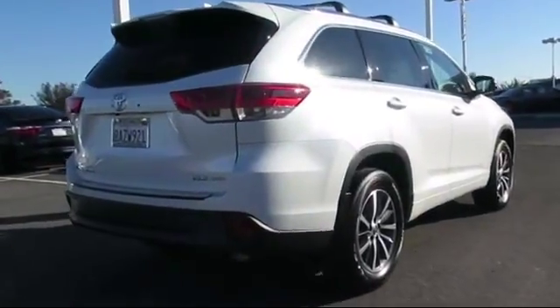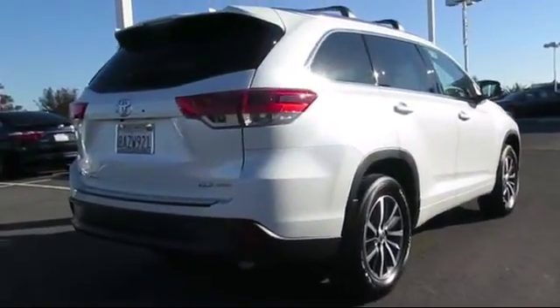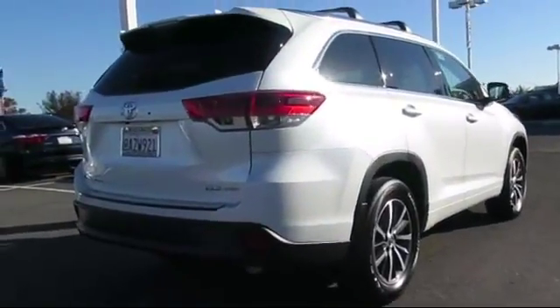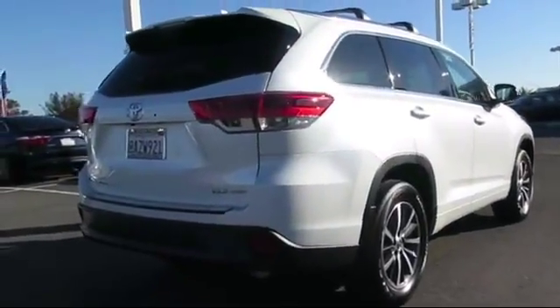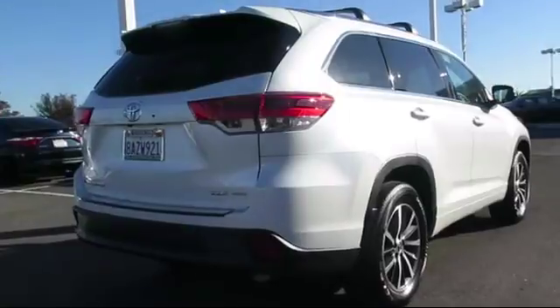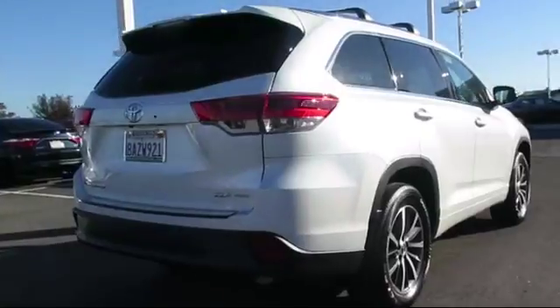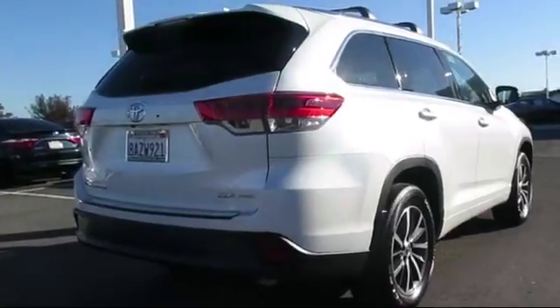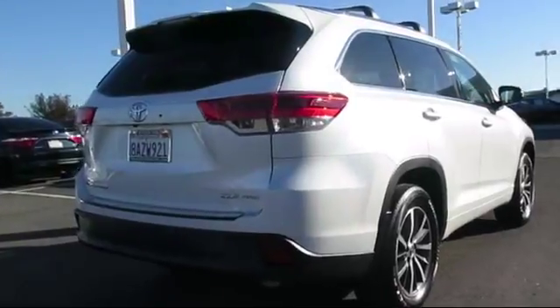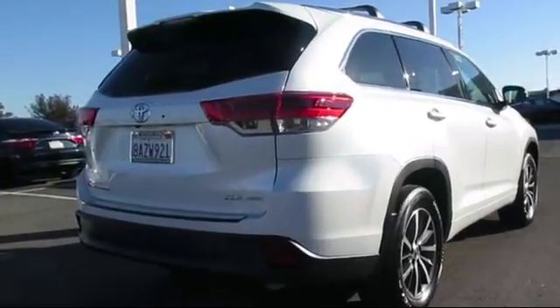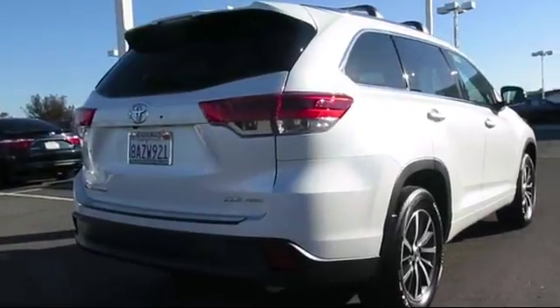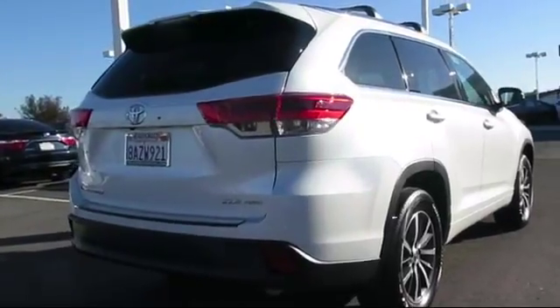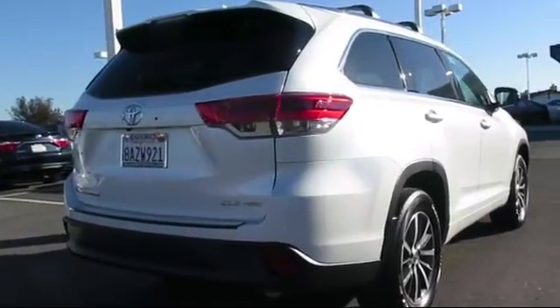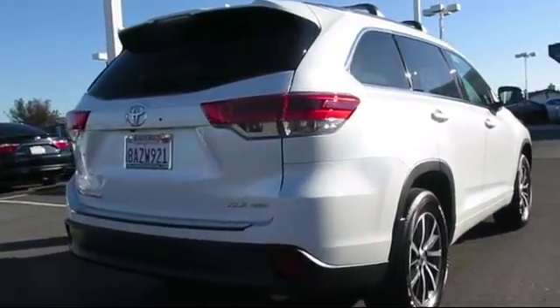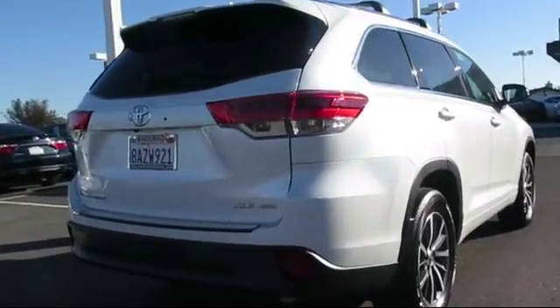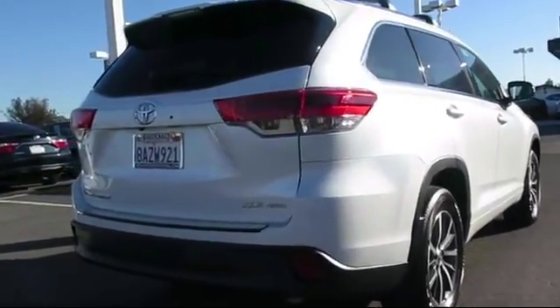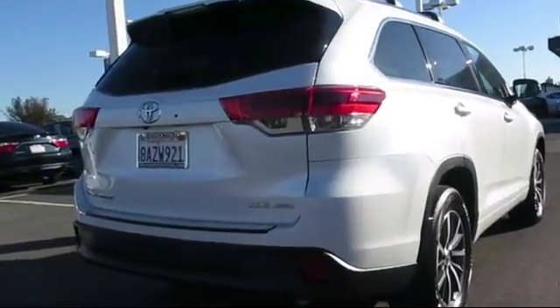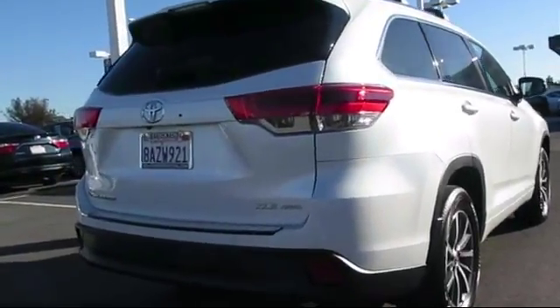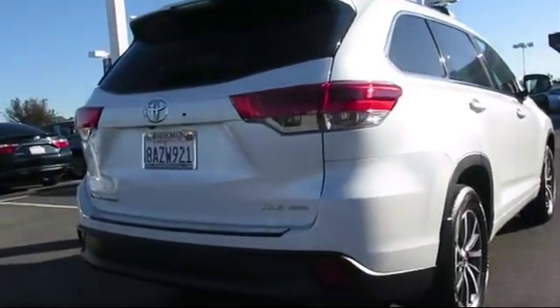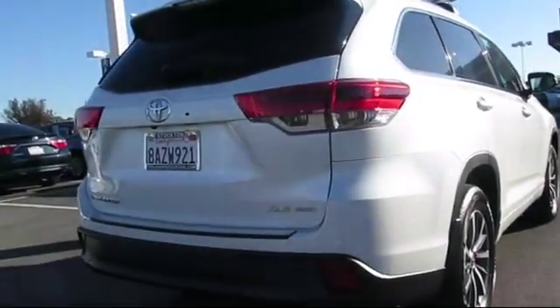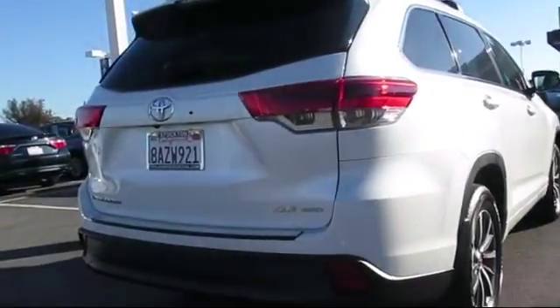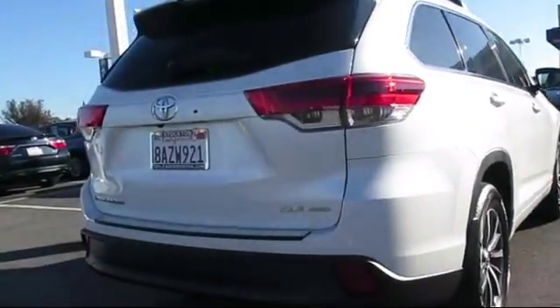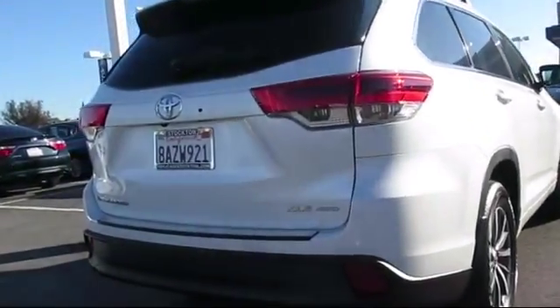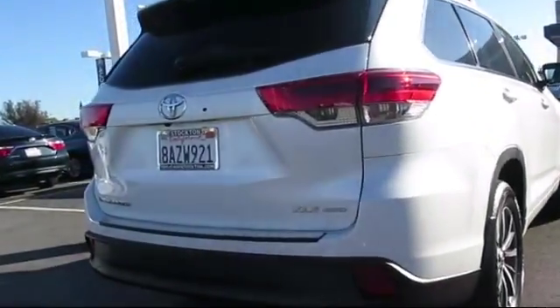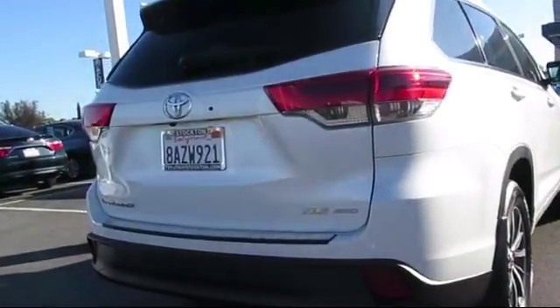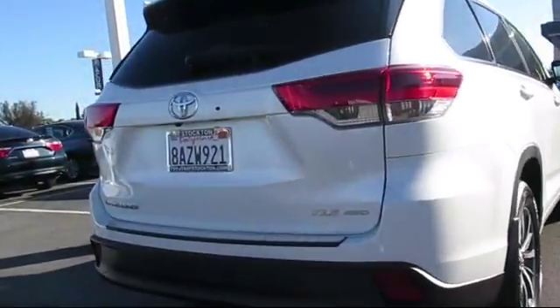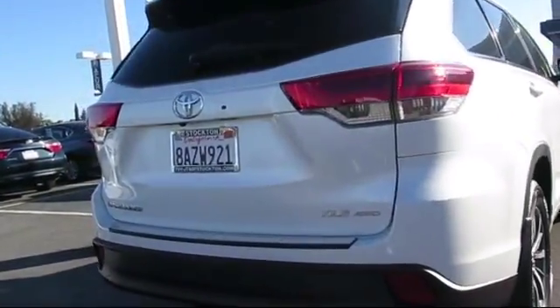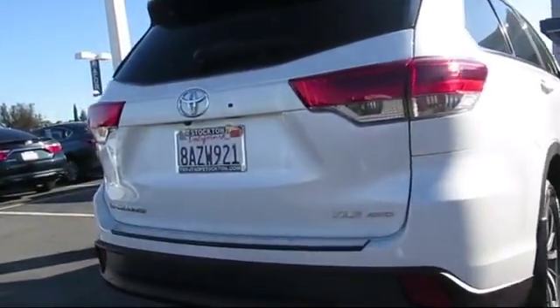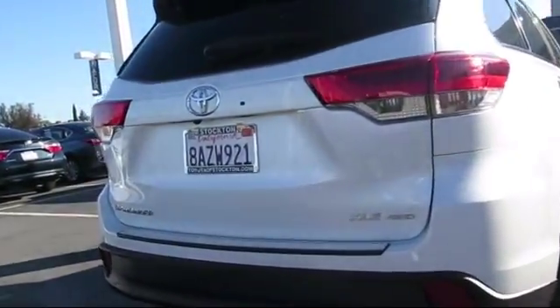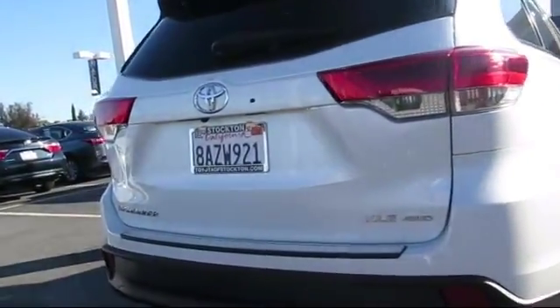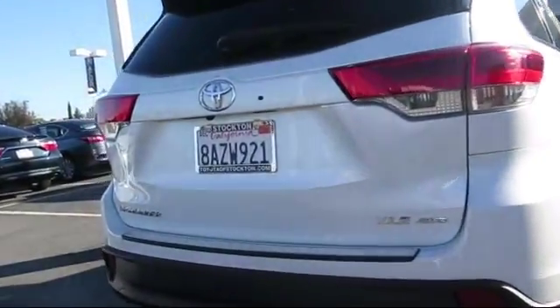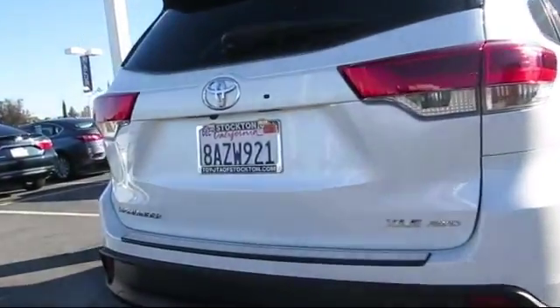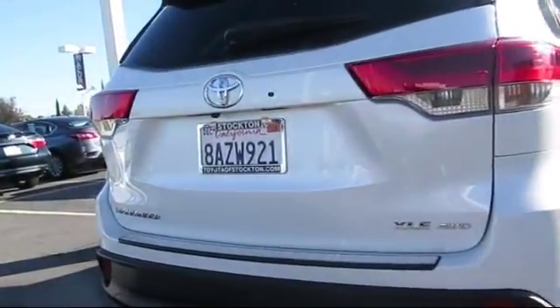Air conditioning, traction control, and has less than 5,000 miles on the odometer.